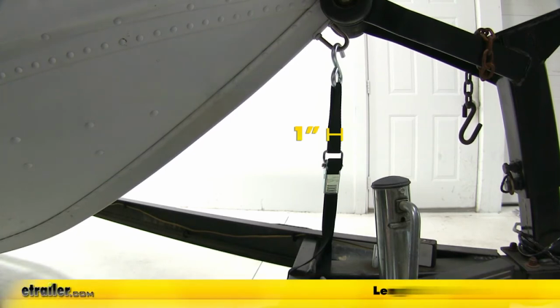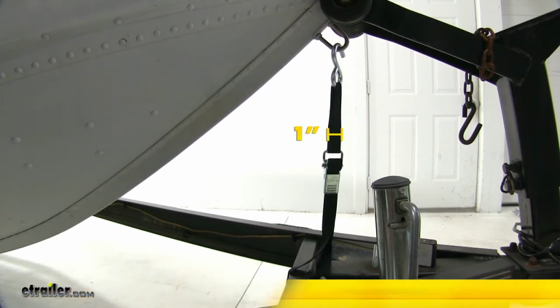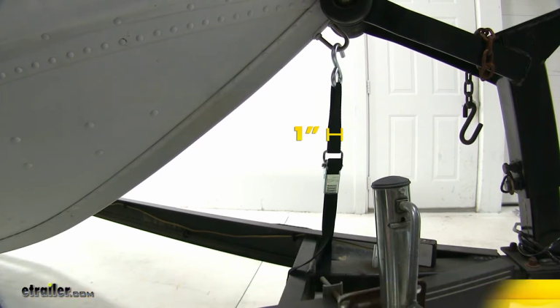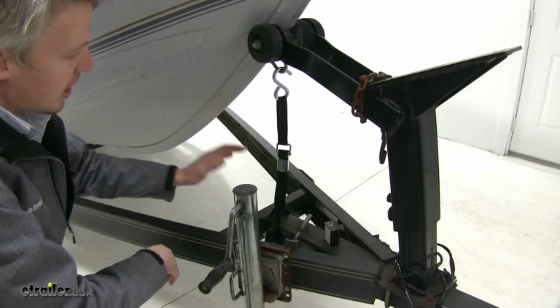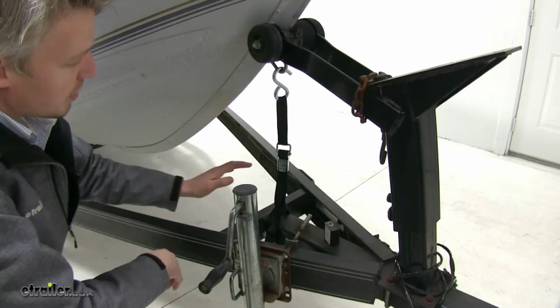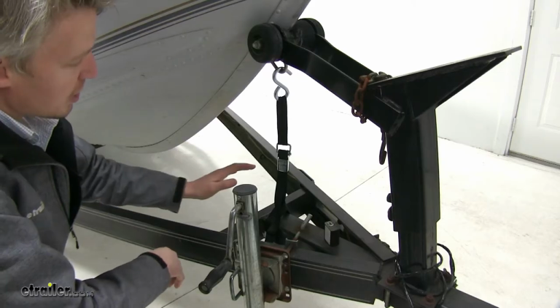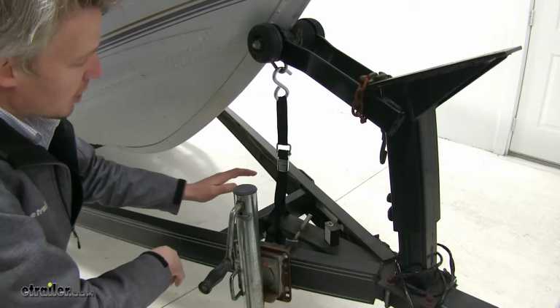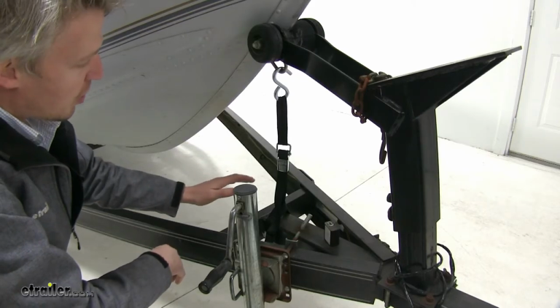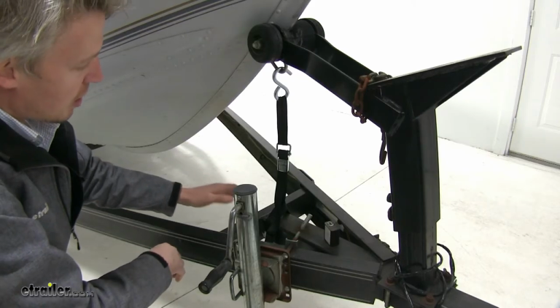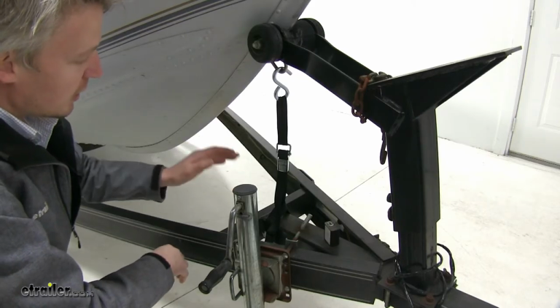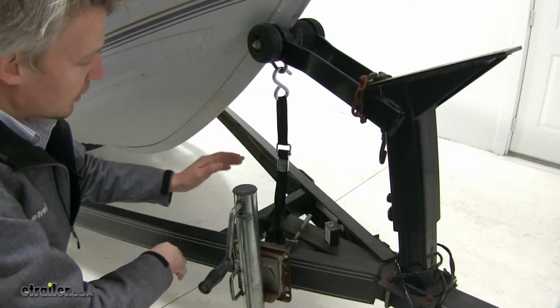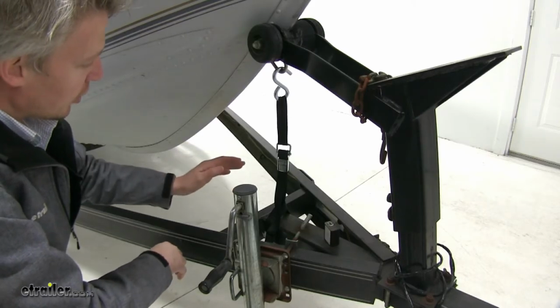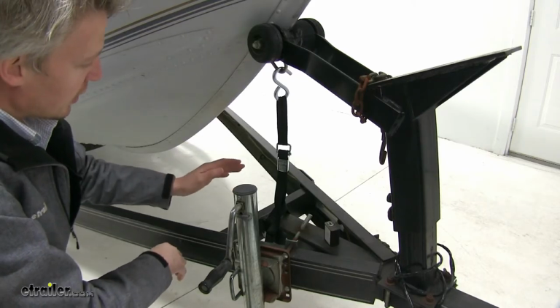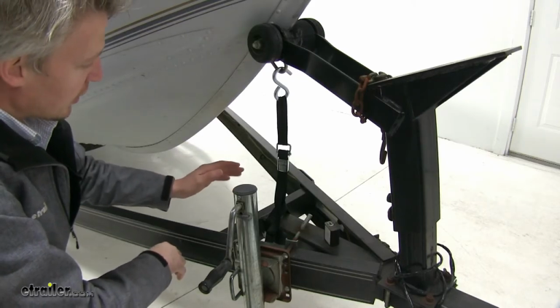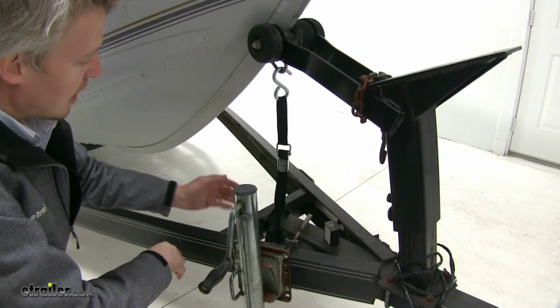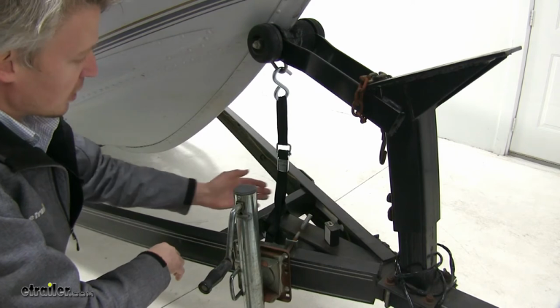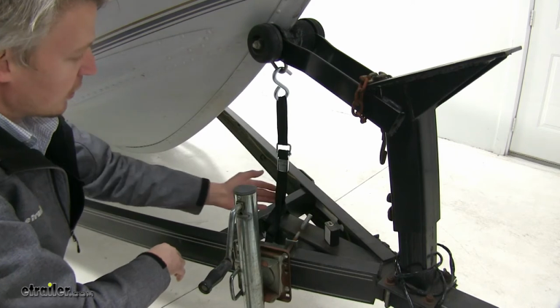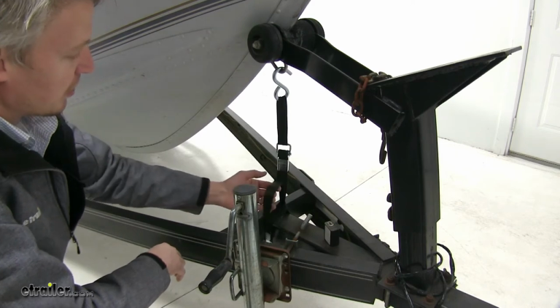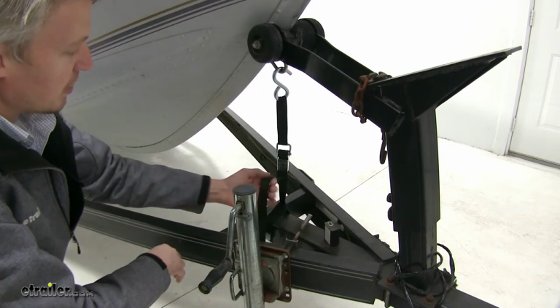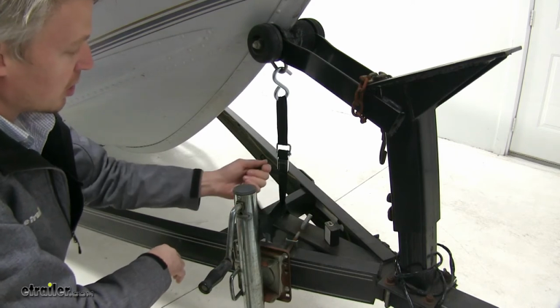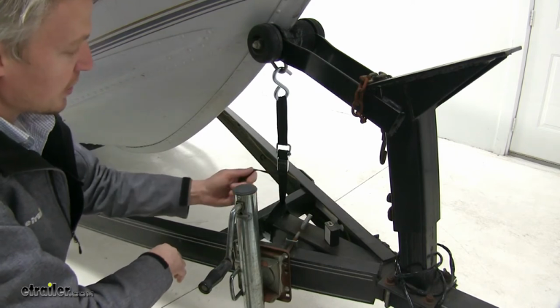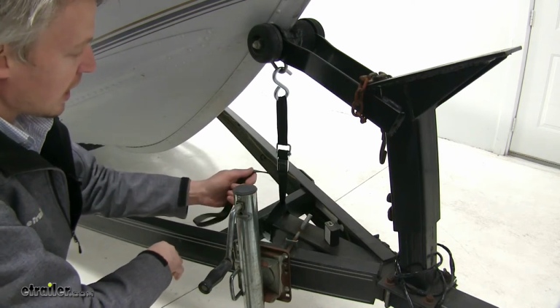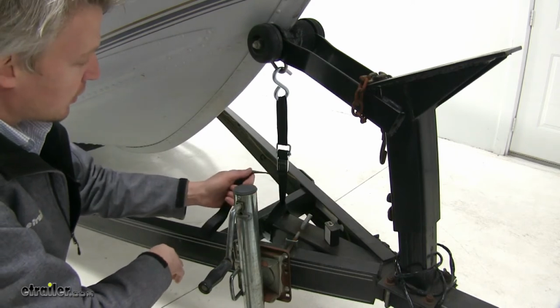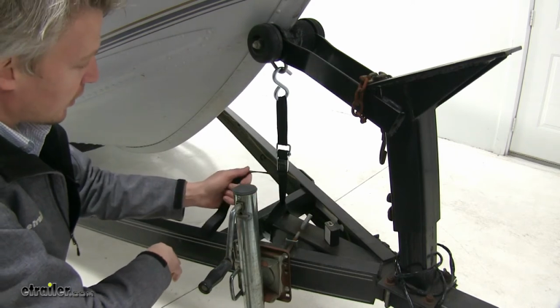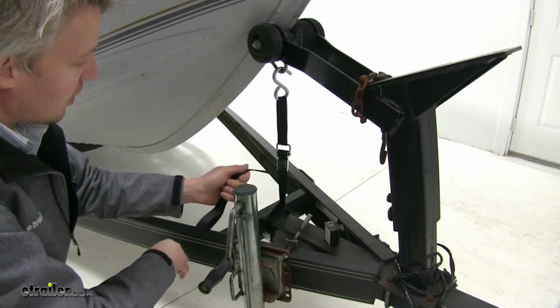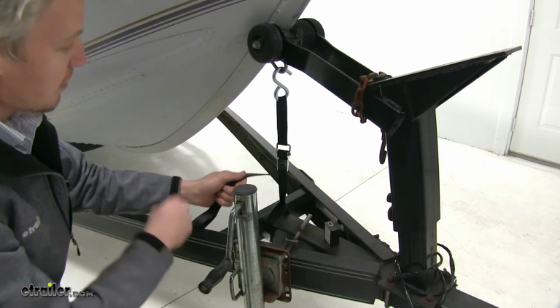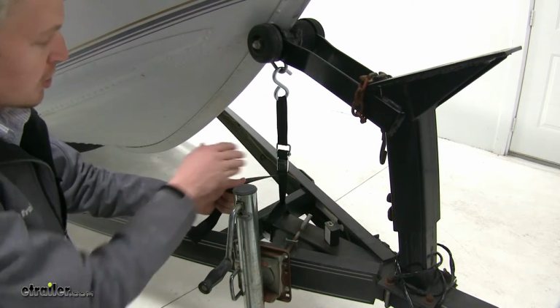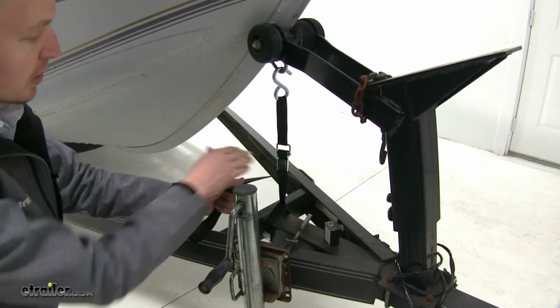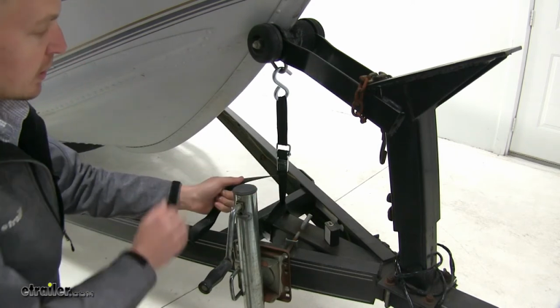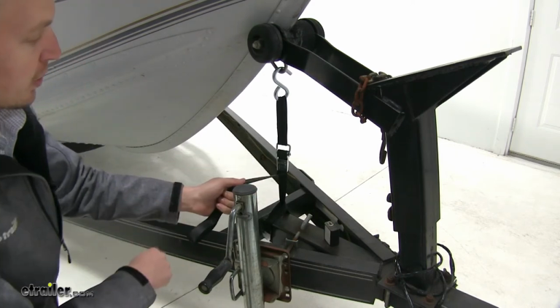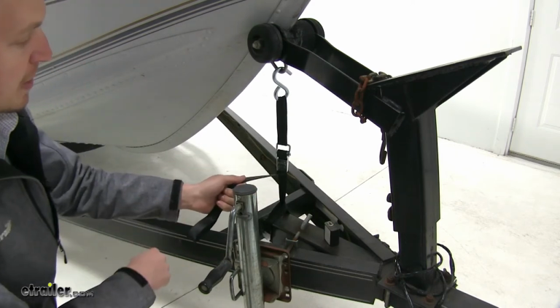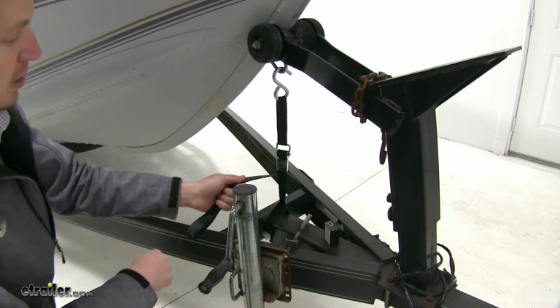When you're ready to put your boat in the water, it's easy to release the tension. Simply pull on the excess strap to release the buckle.